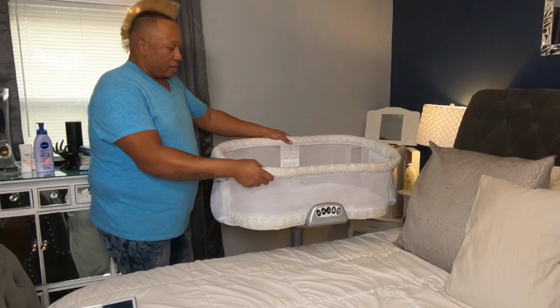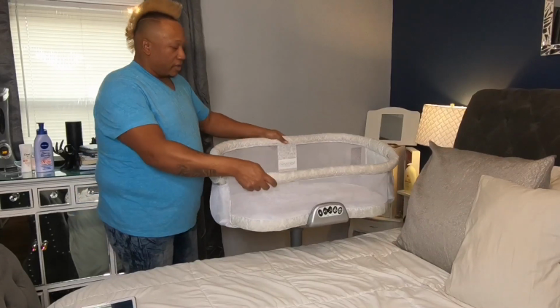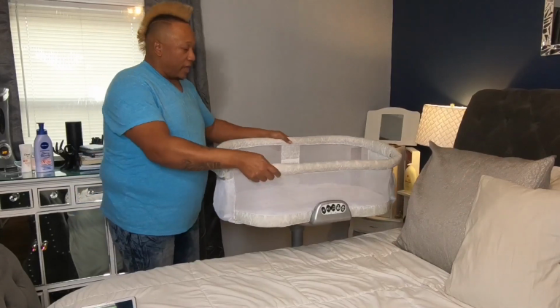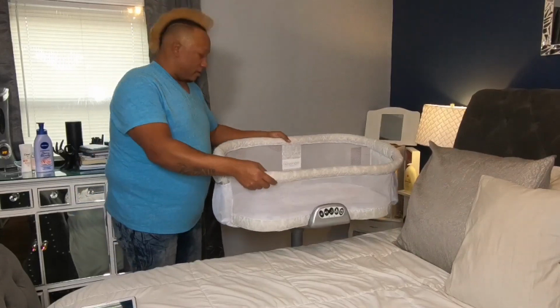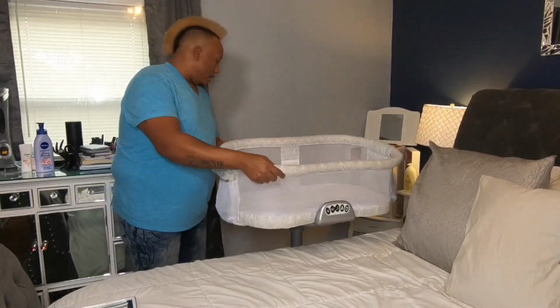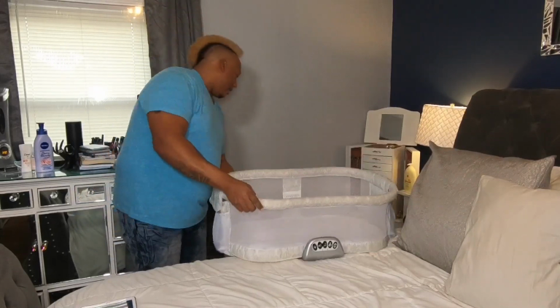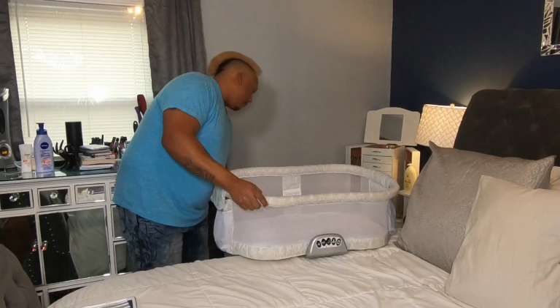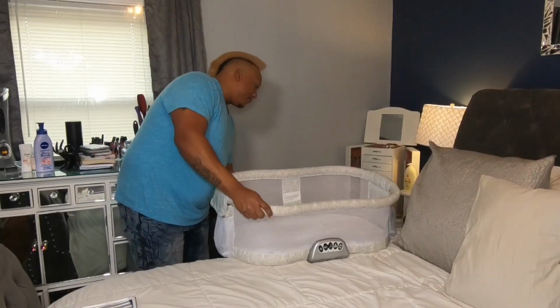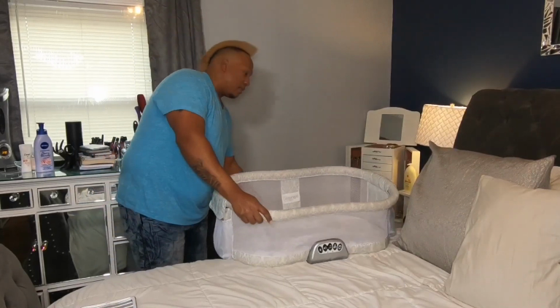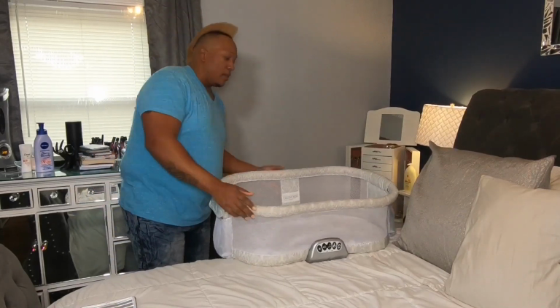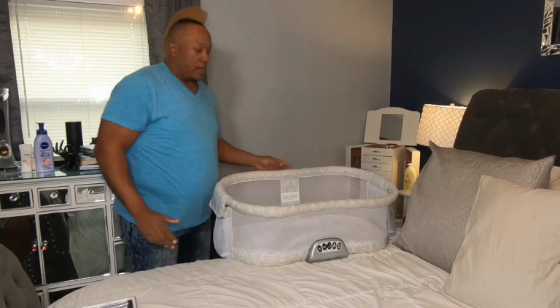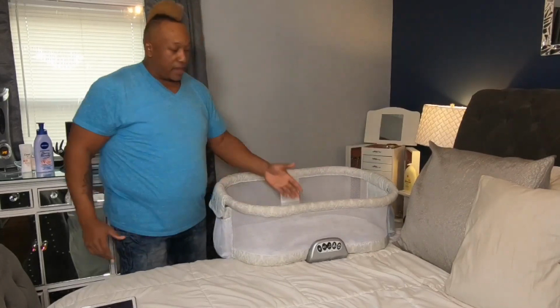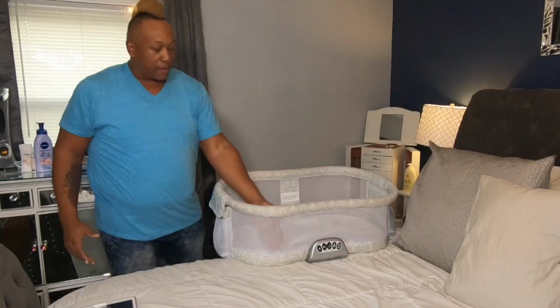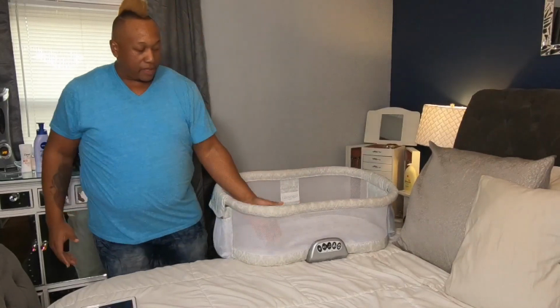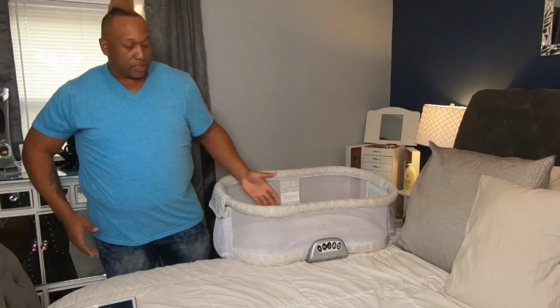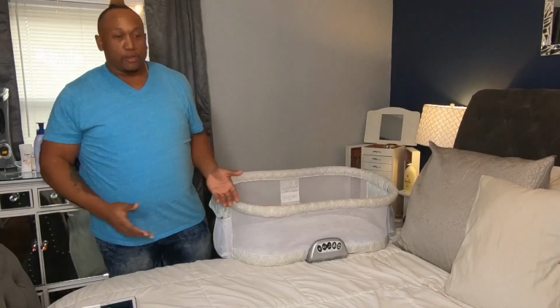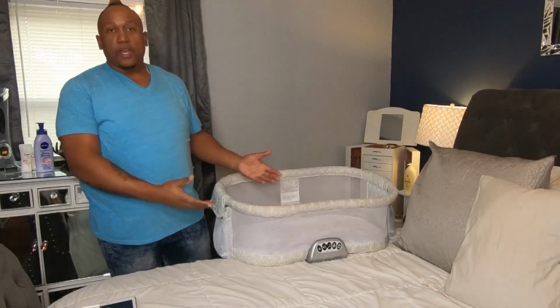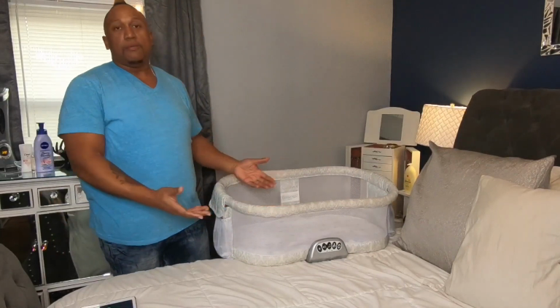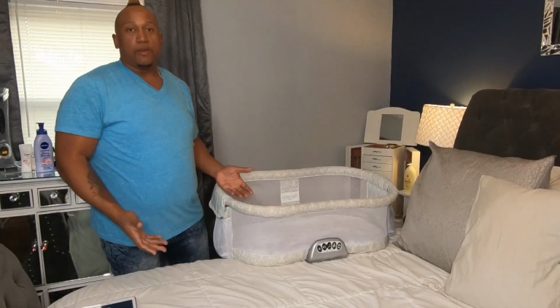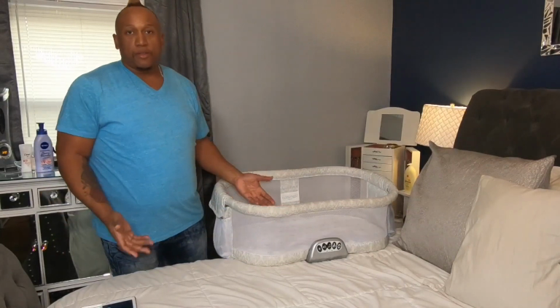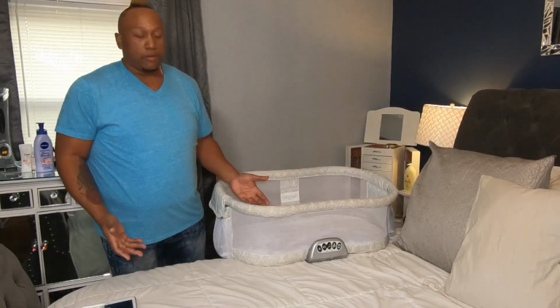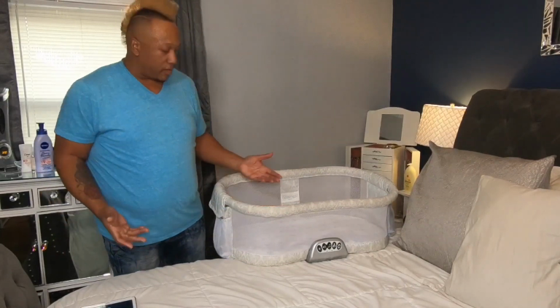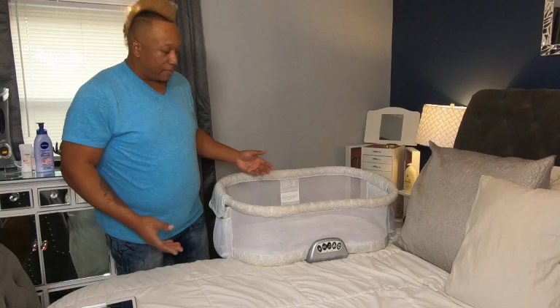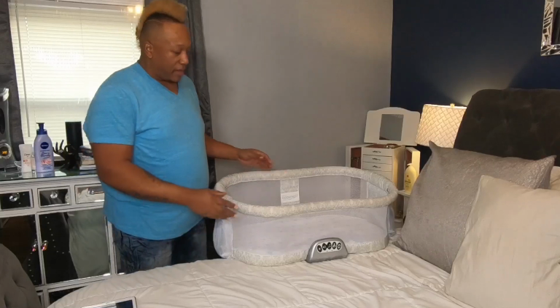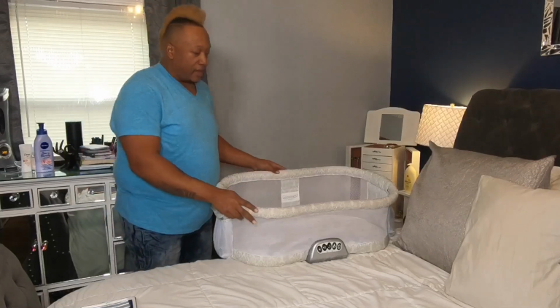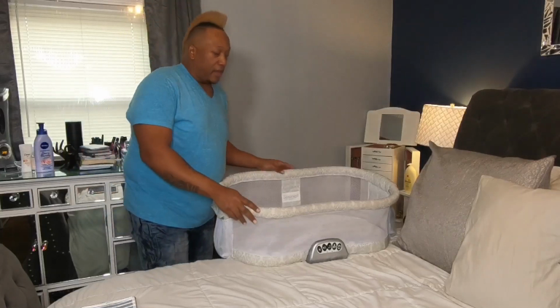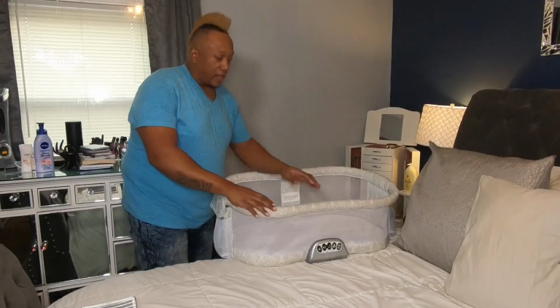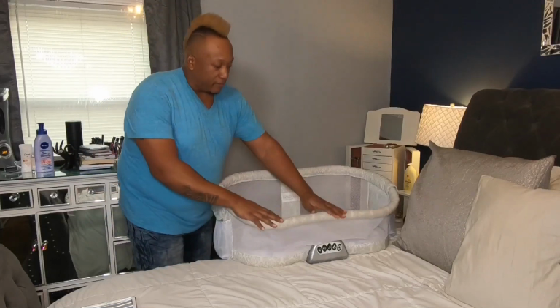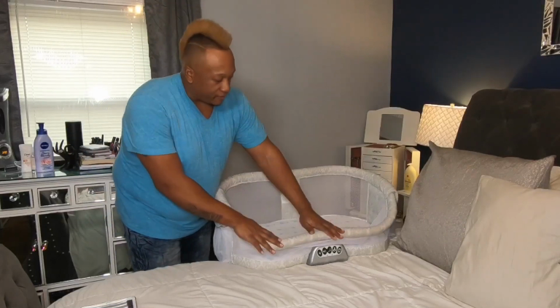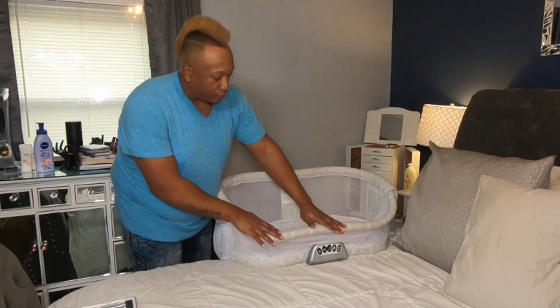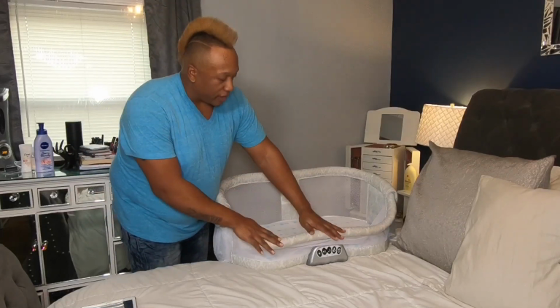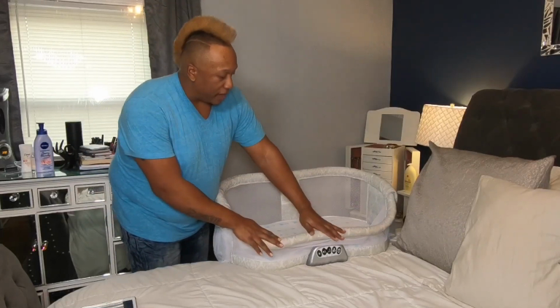Look at that — you let it down and now the baby is literally in the bed with you. Can't beat that. And it folds right down.